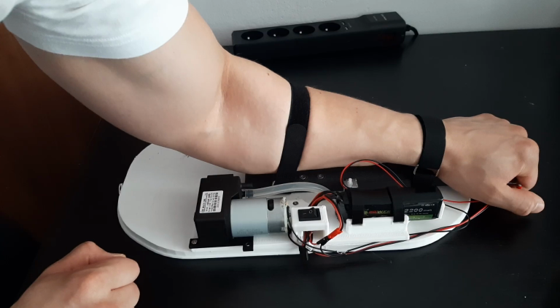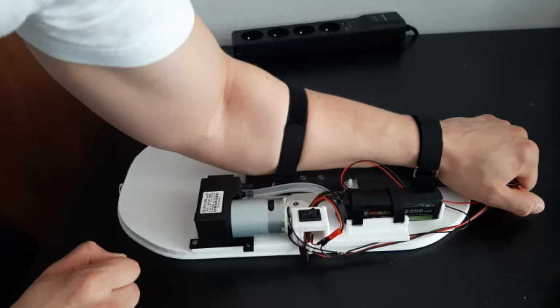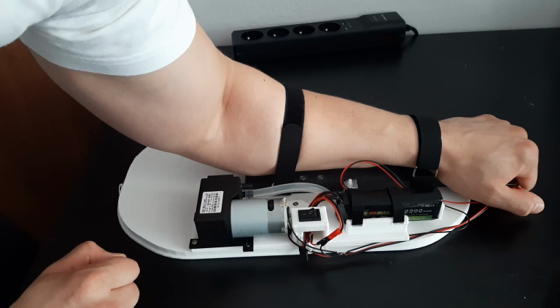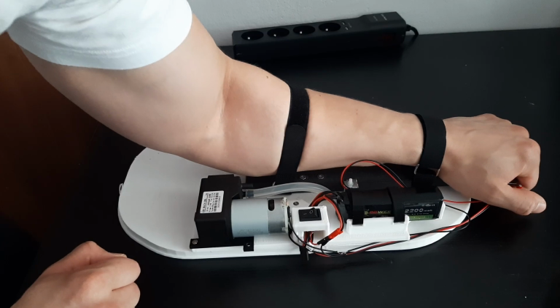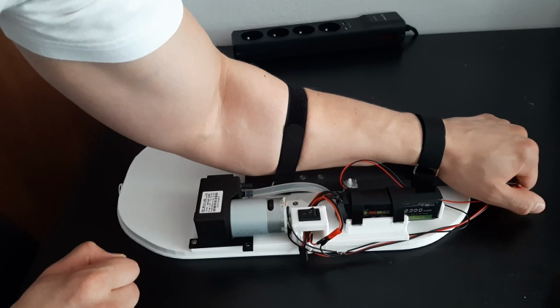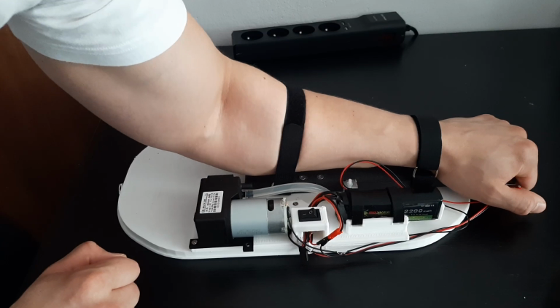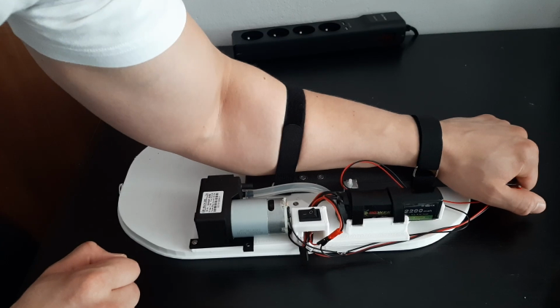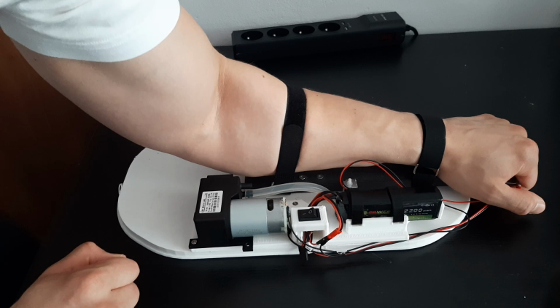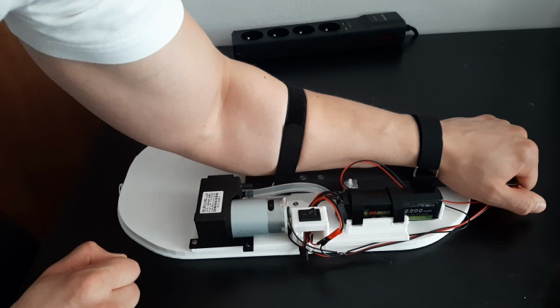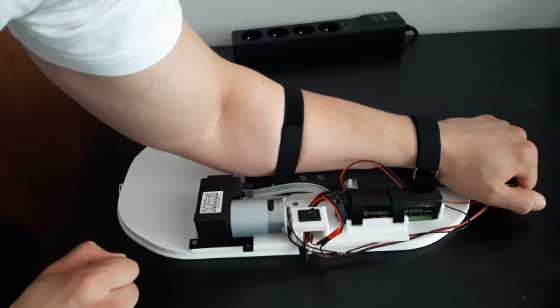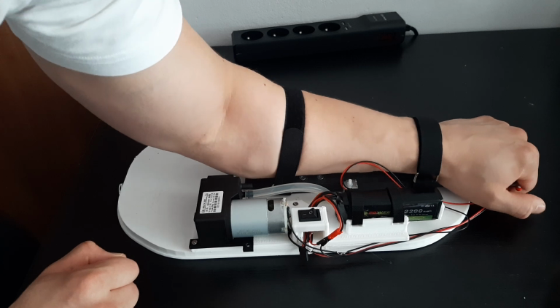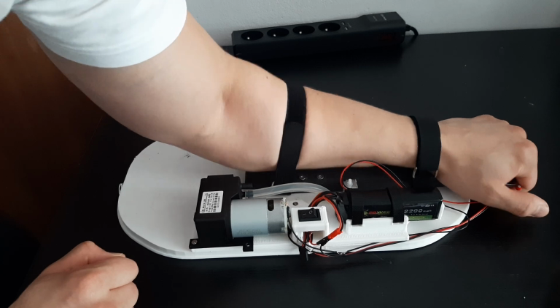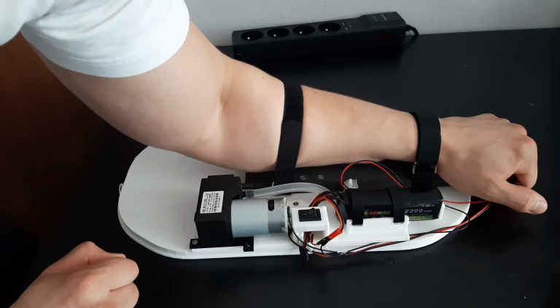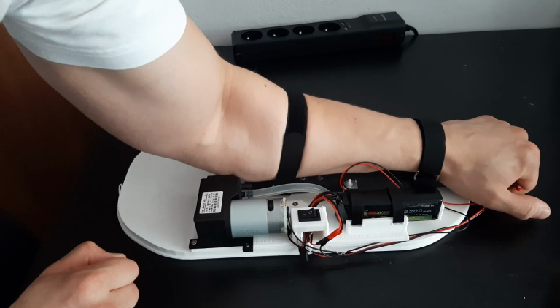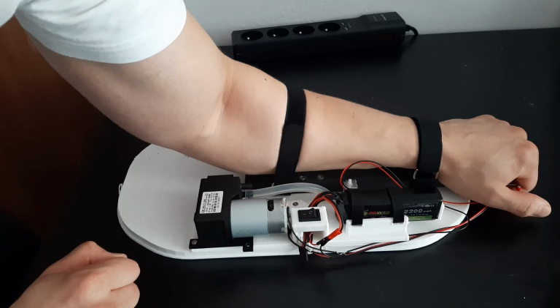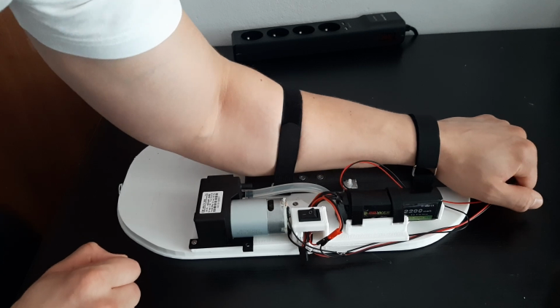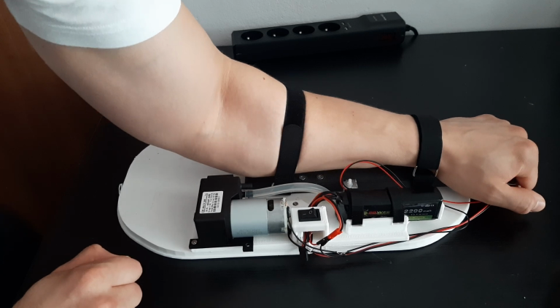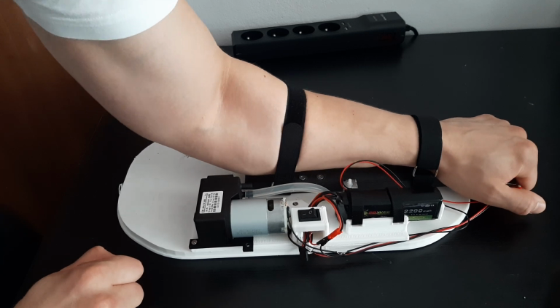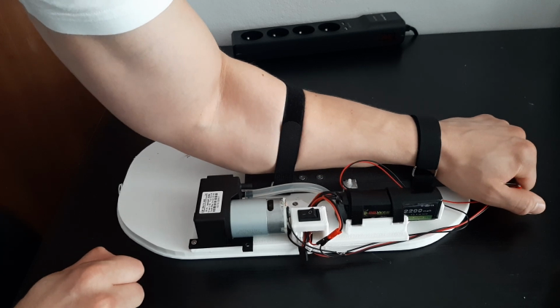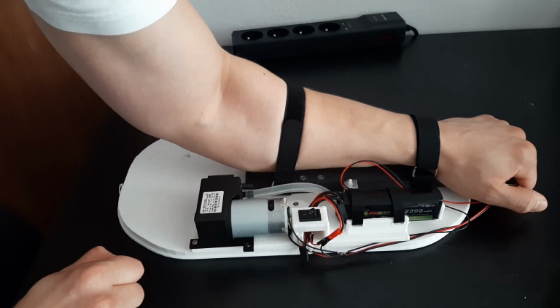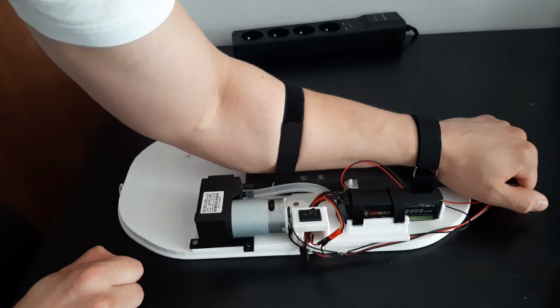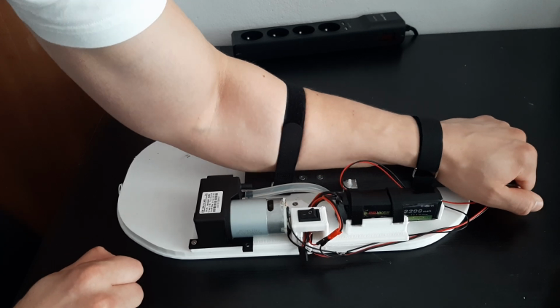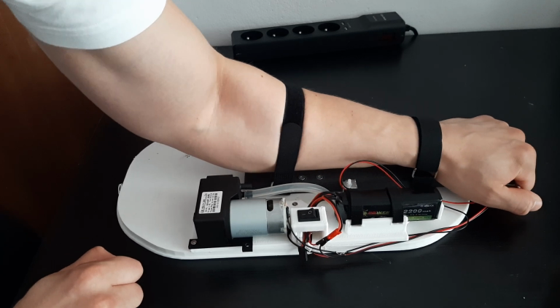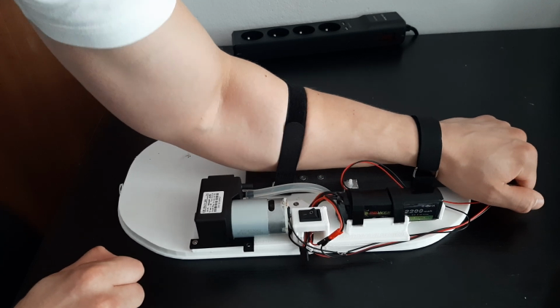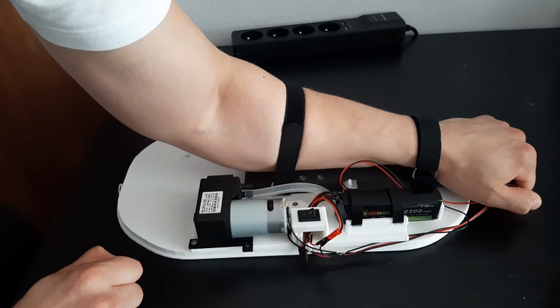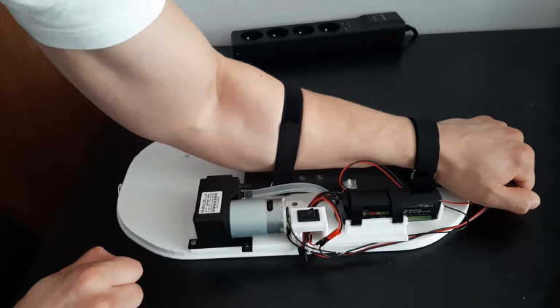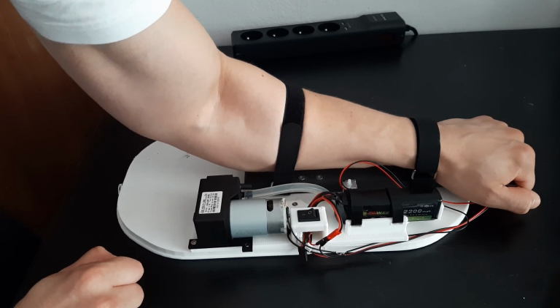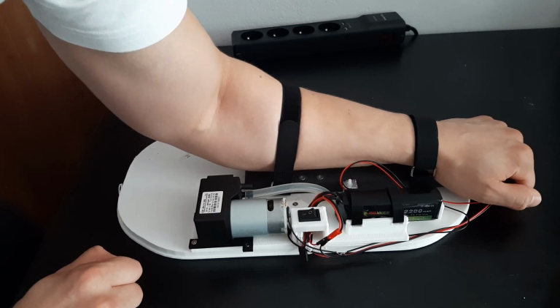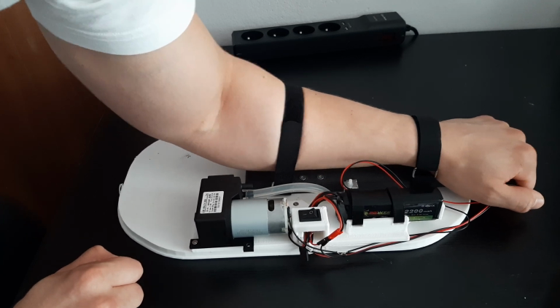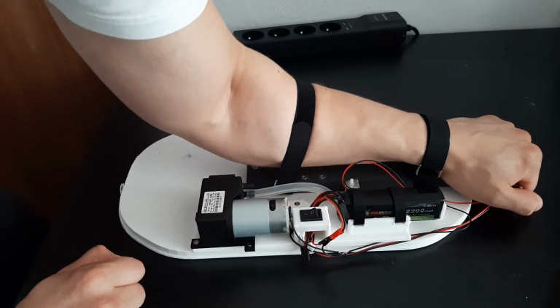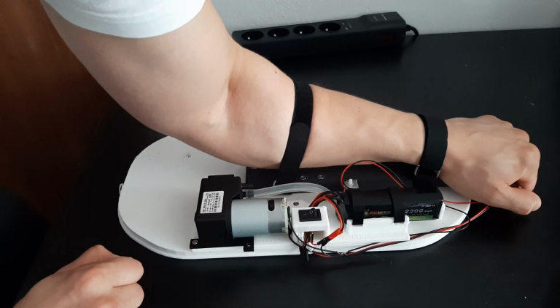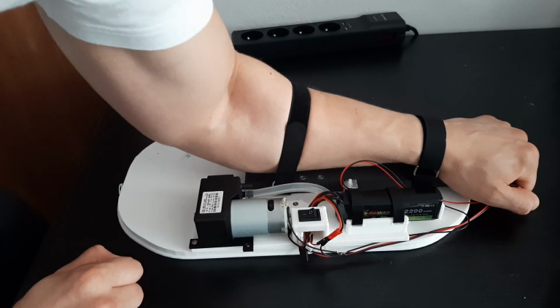Without this solenoid valve, you would be stuck to the wall even 20 seconds after turning off the pump.